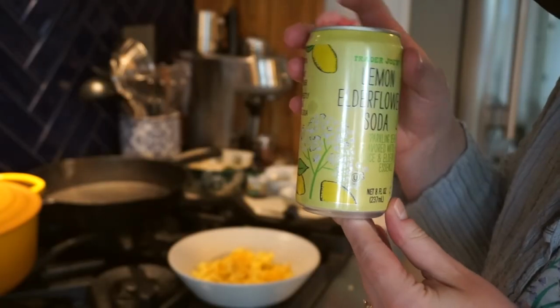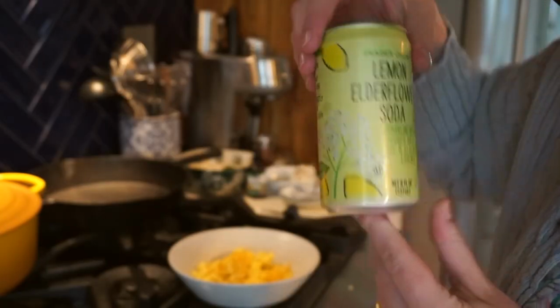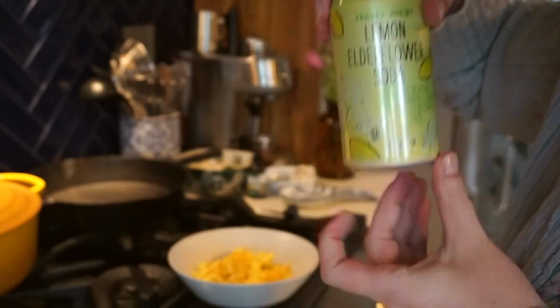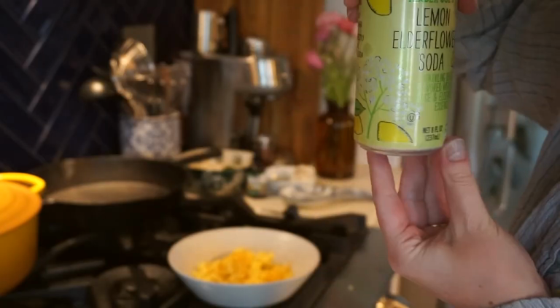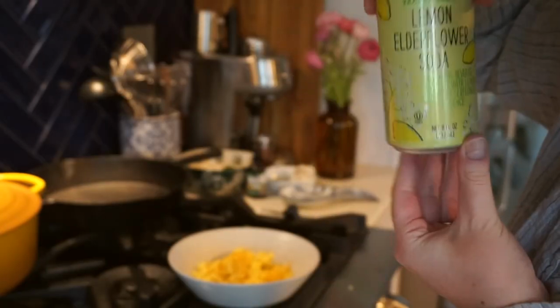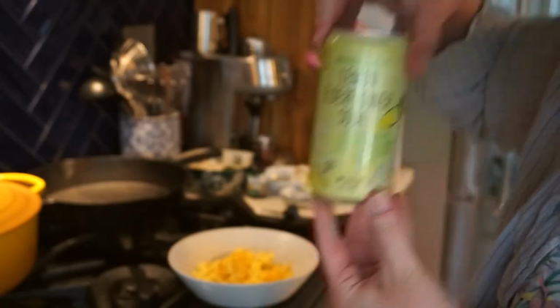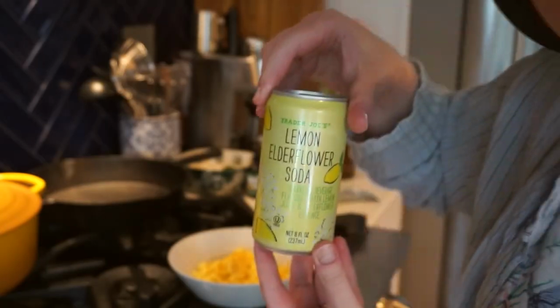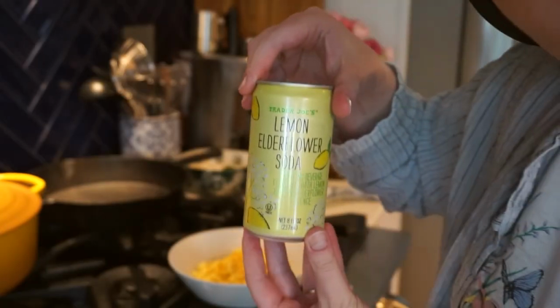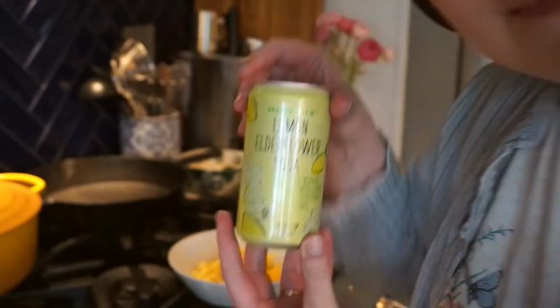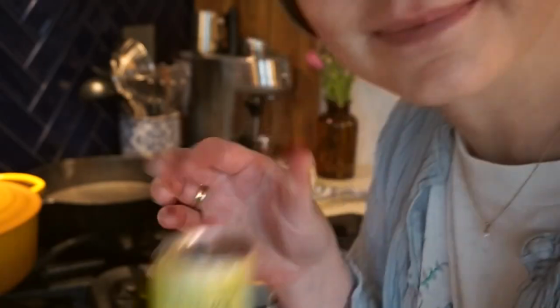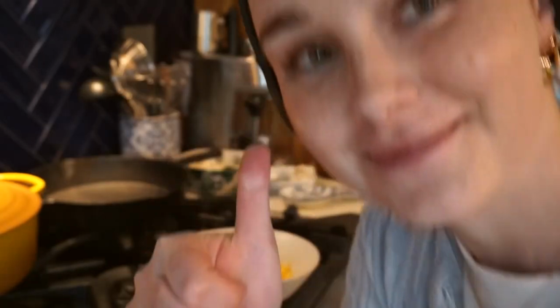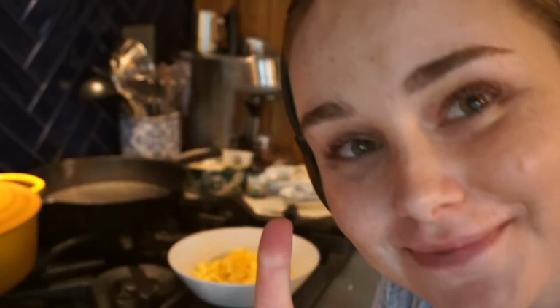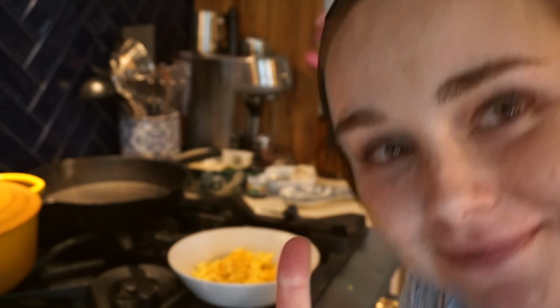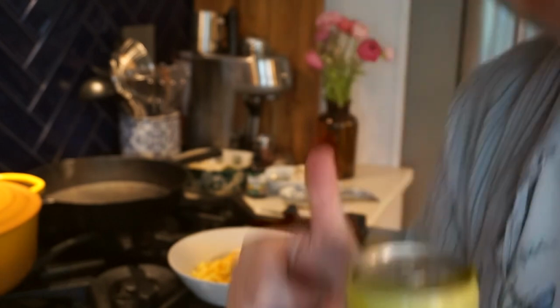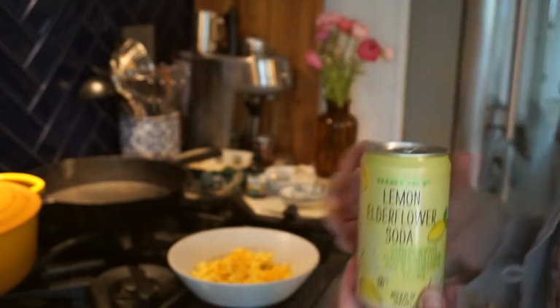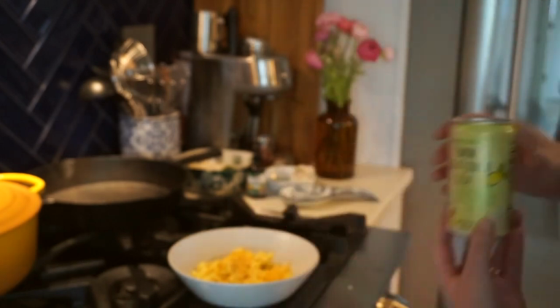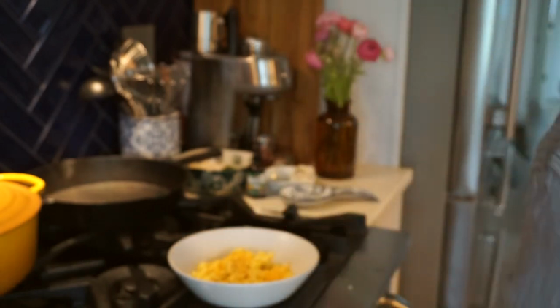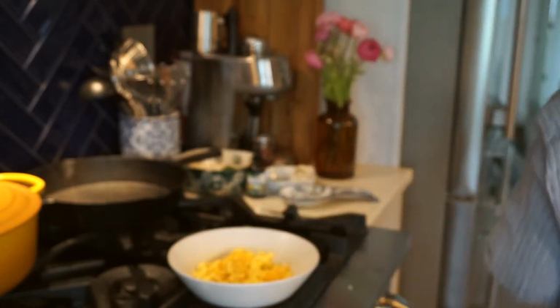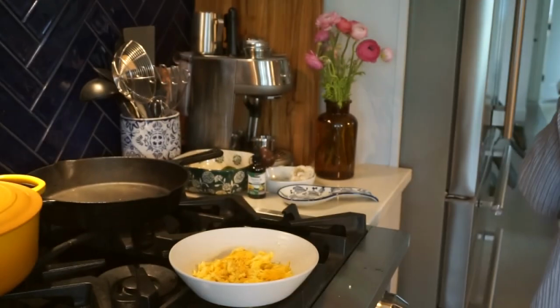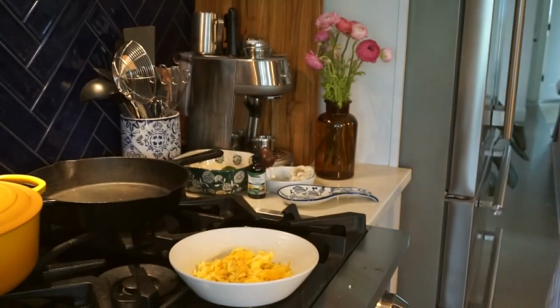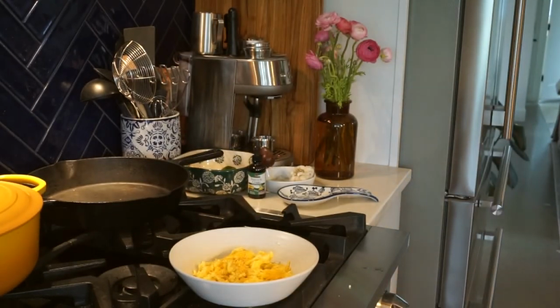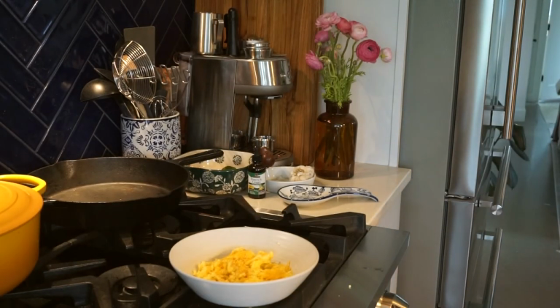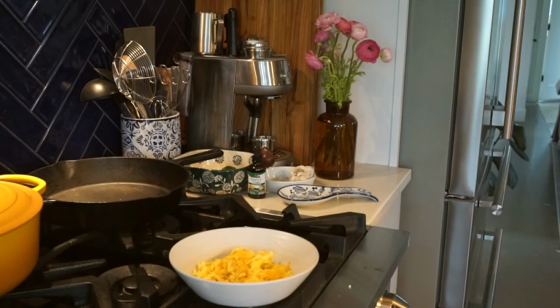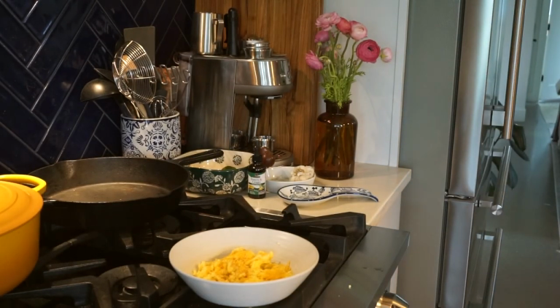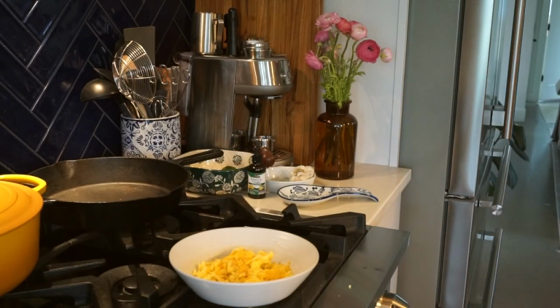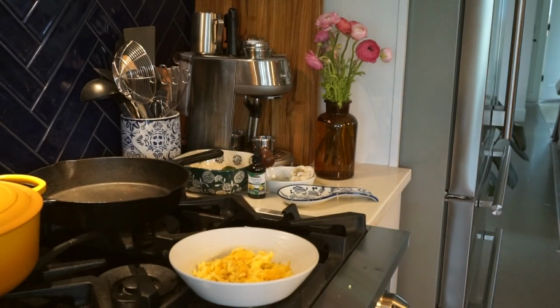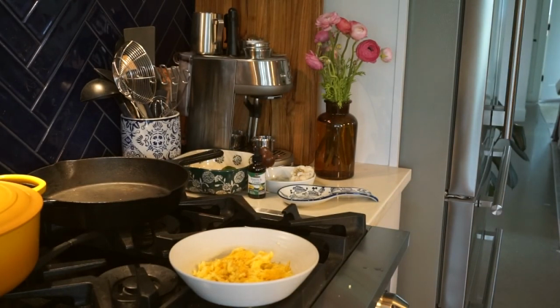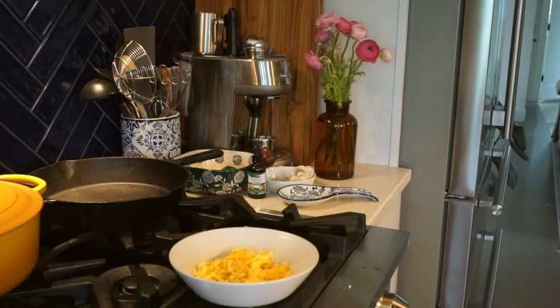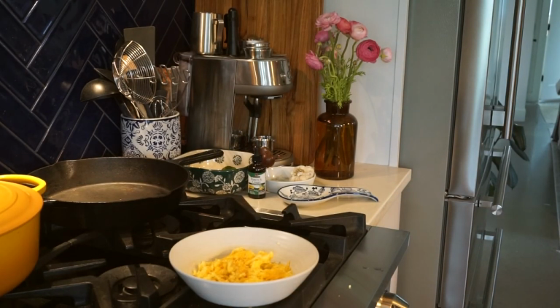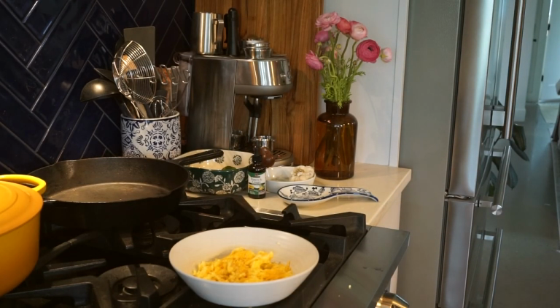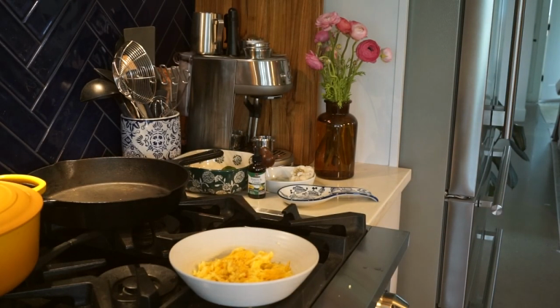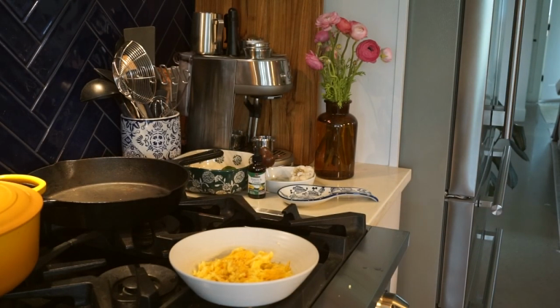Here's my favorite soda from Trader Joe's — I love this one, and it's great as a mixer too. Okay, that's it. I'm going to eat.